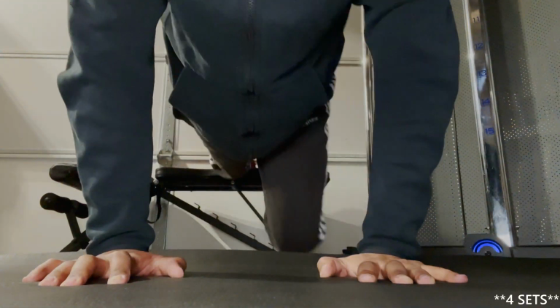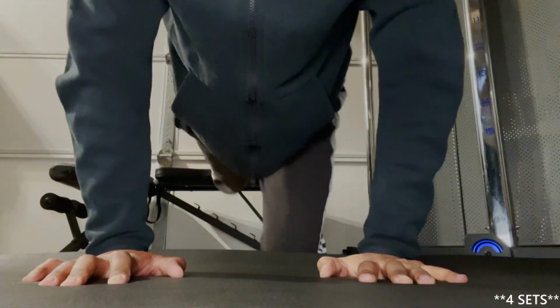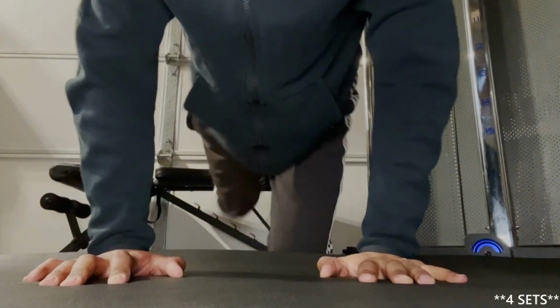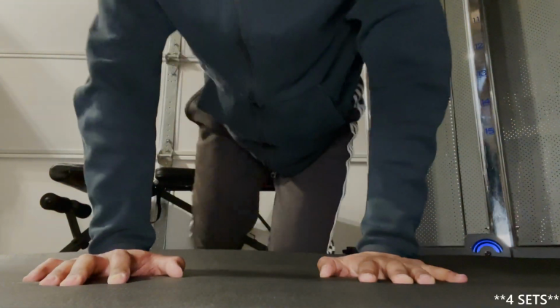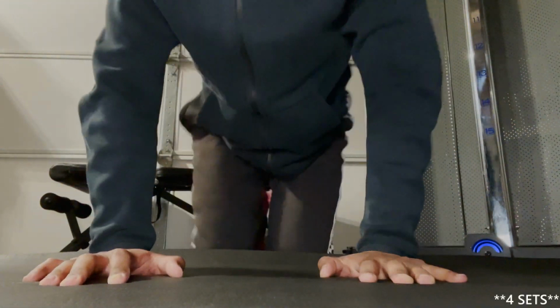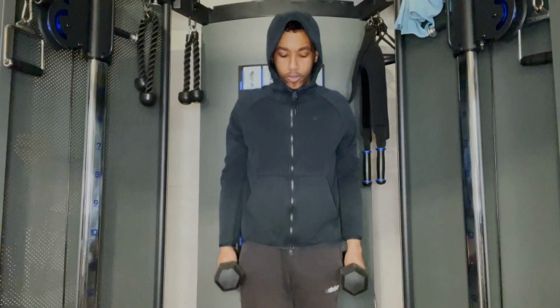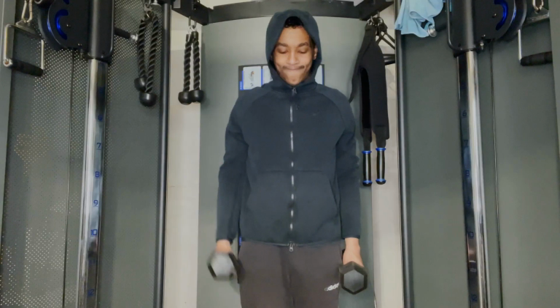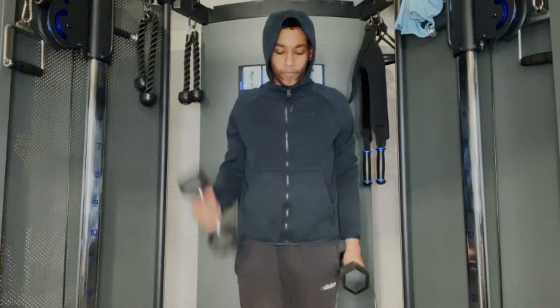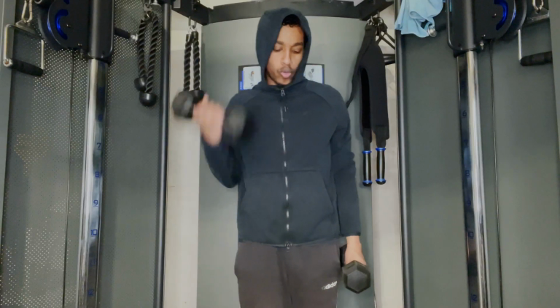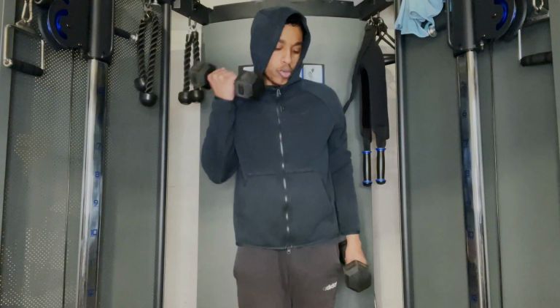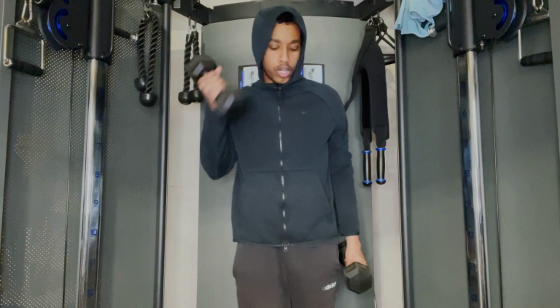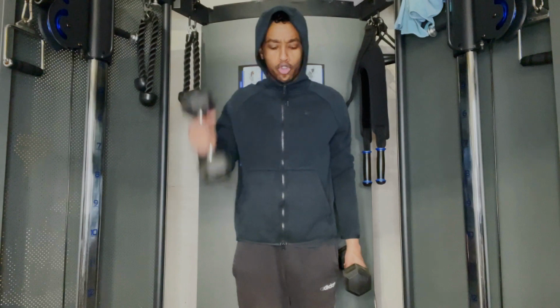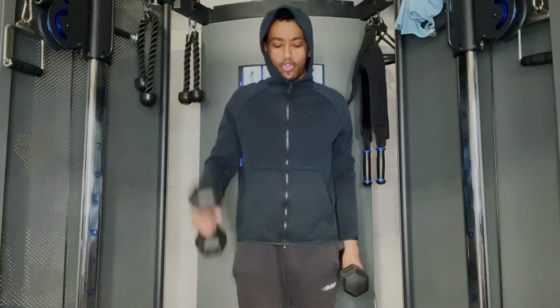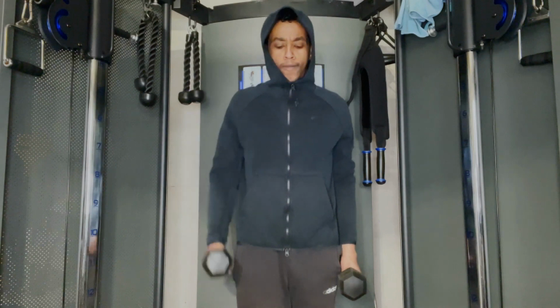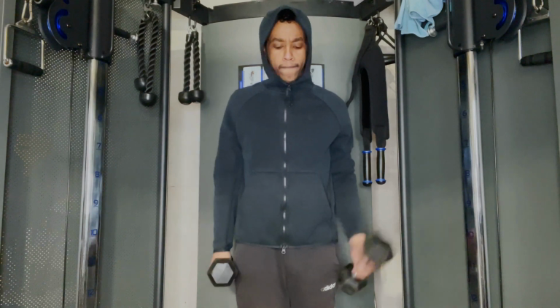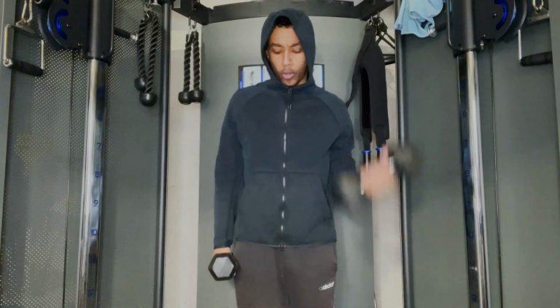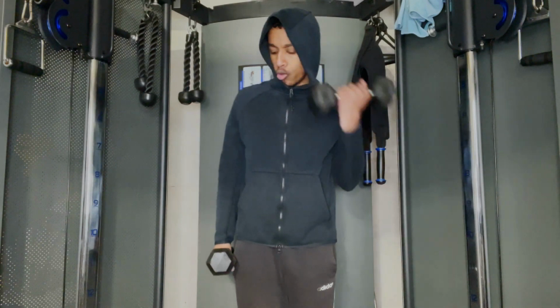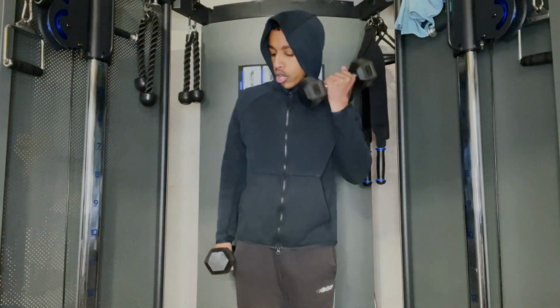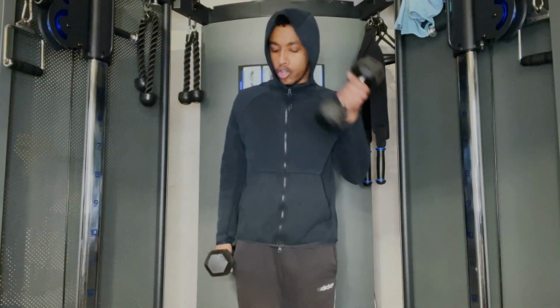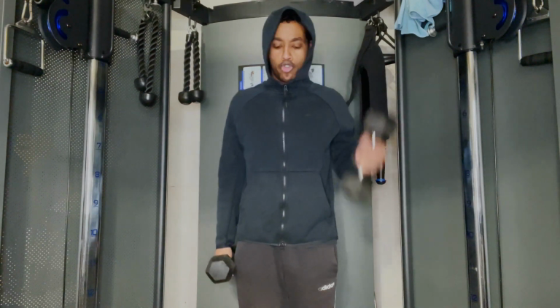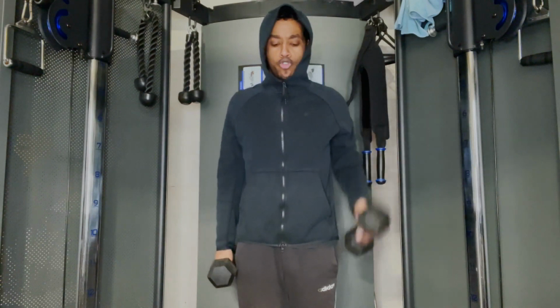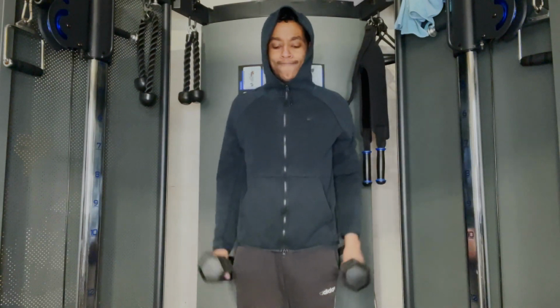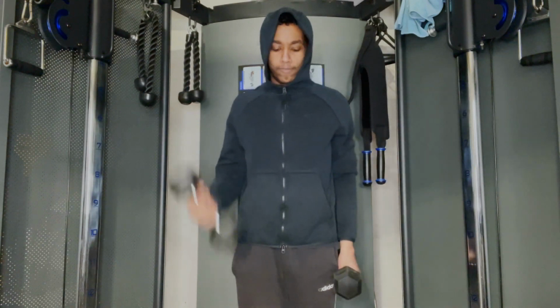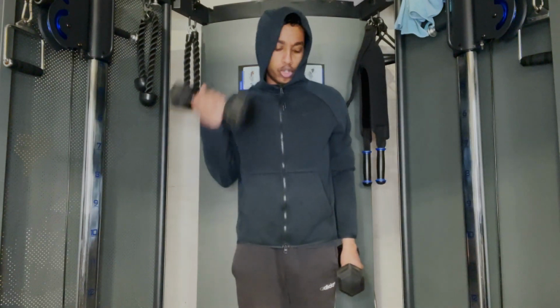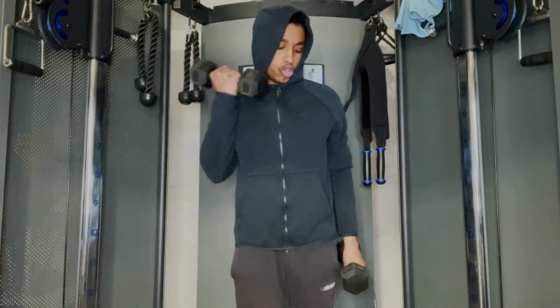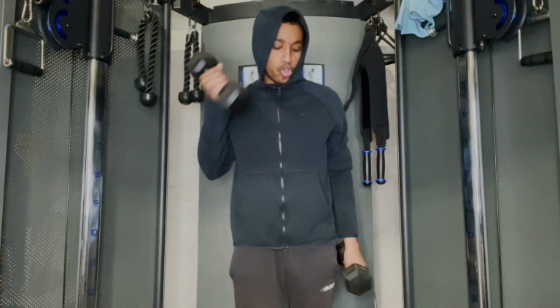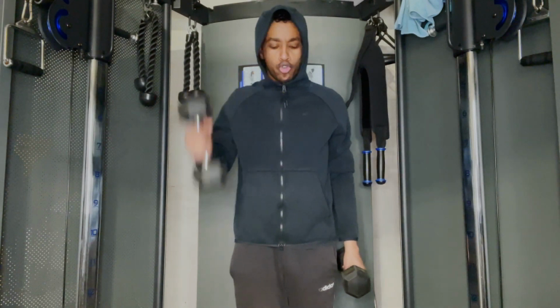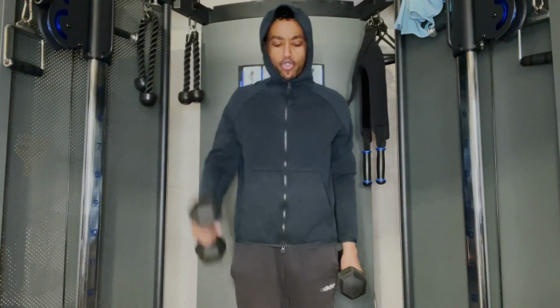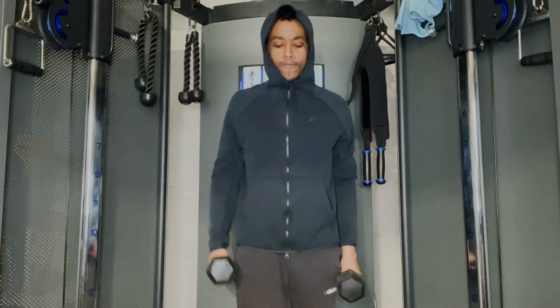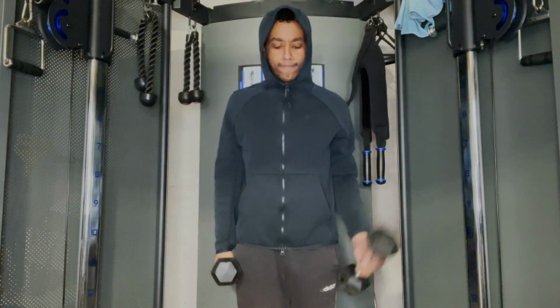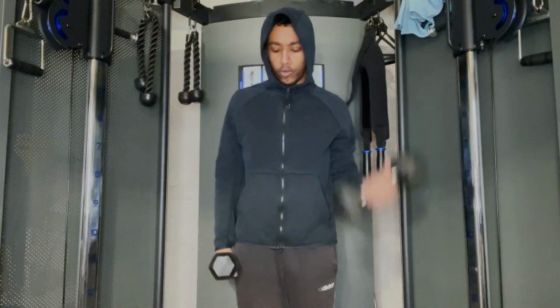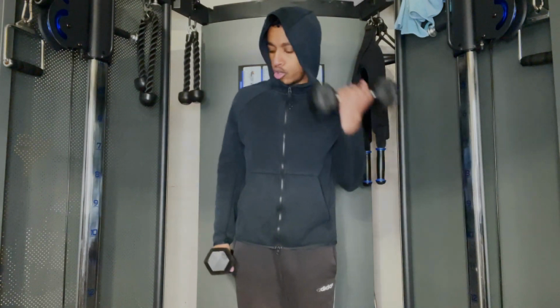For this last and final workout we're going to be focused on our biceps, so we're going to be doing dumbbell bicep curls, just like so.